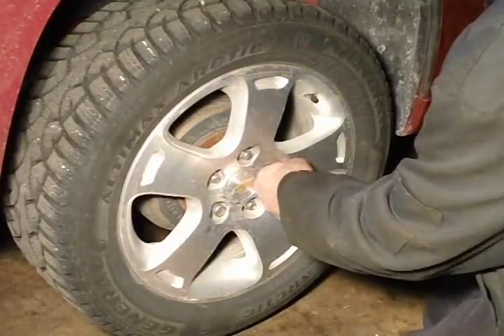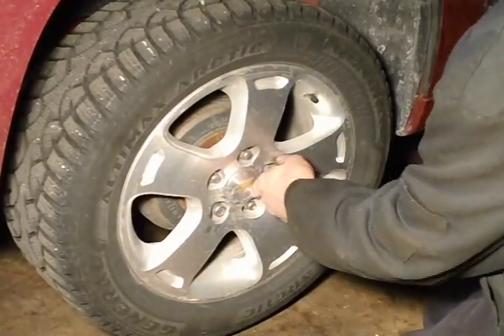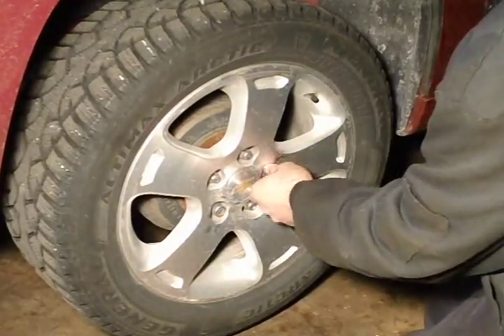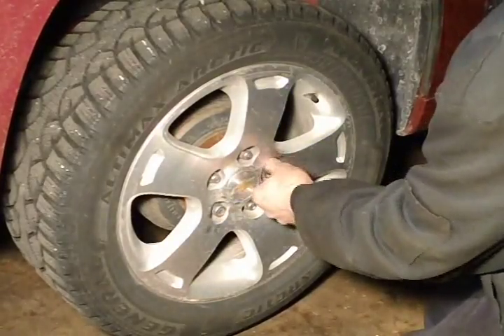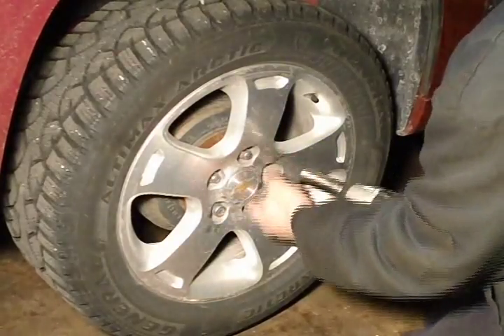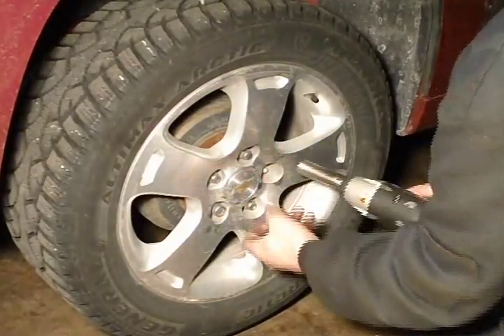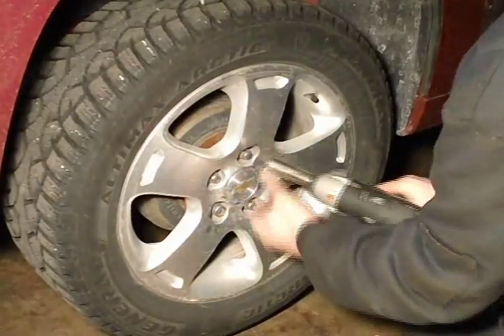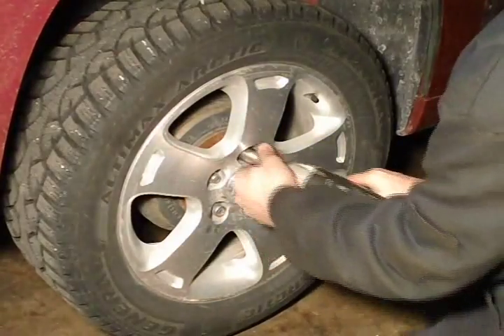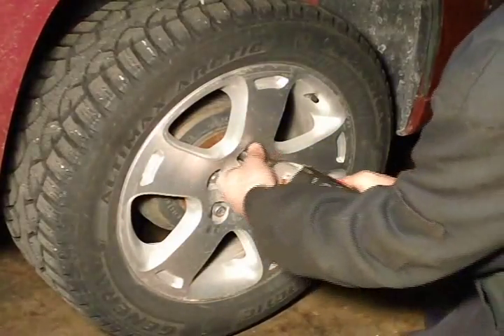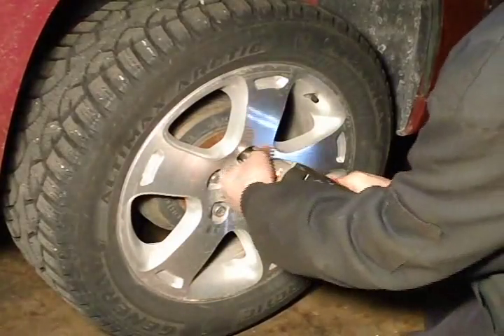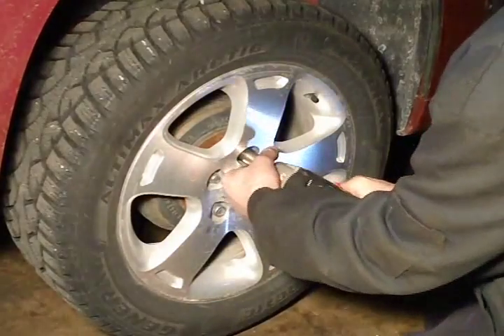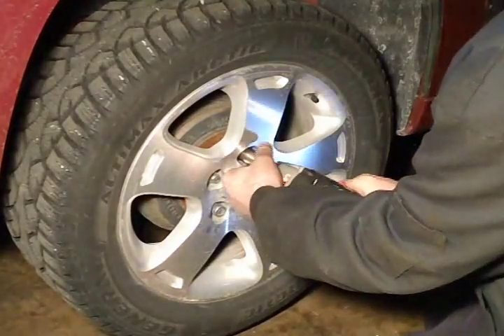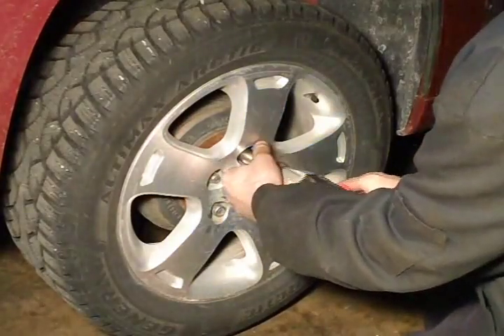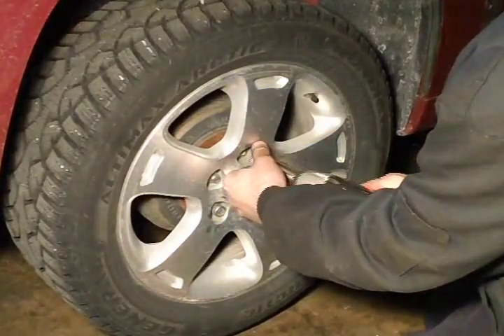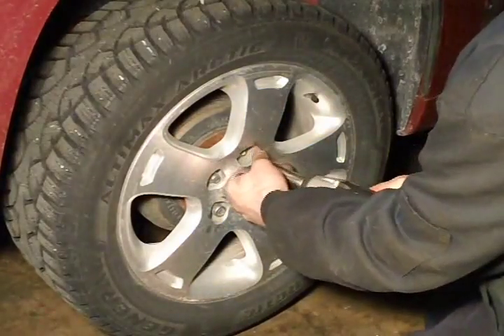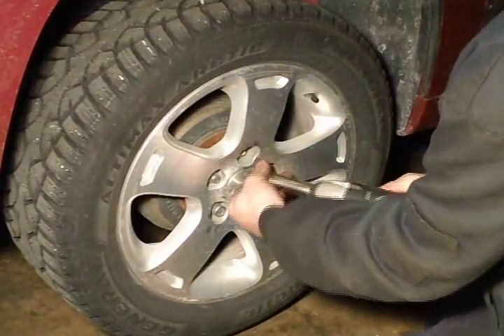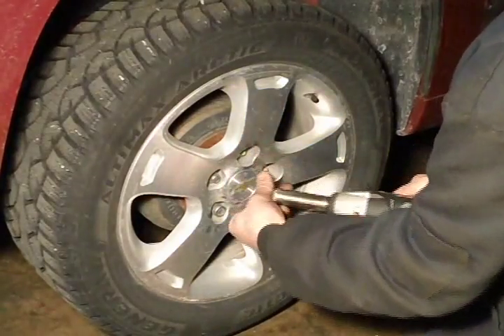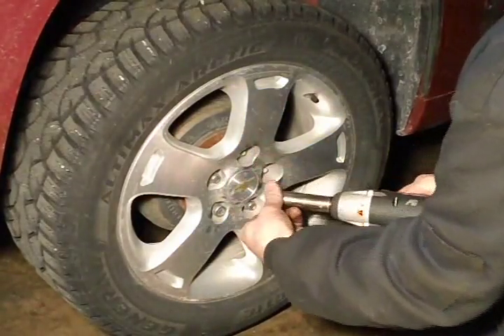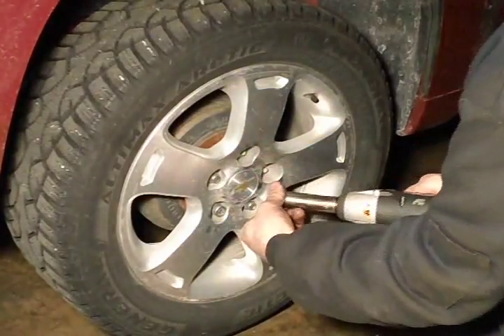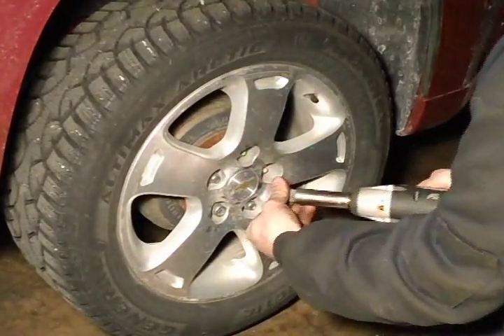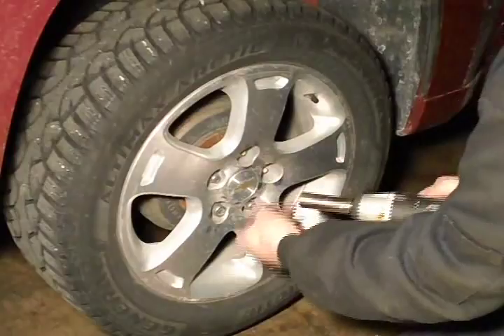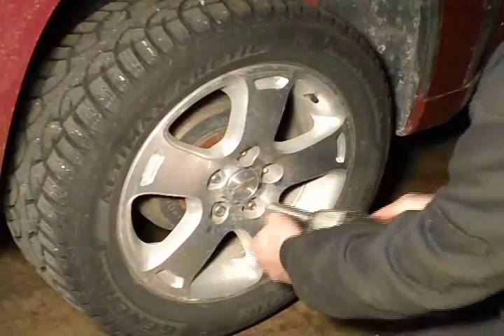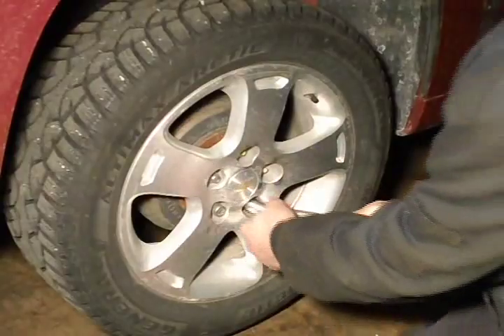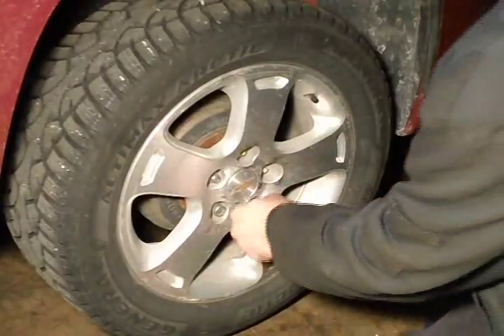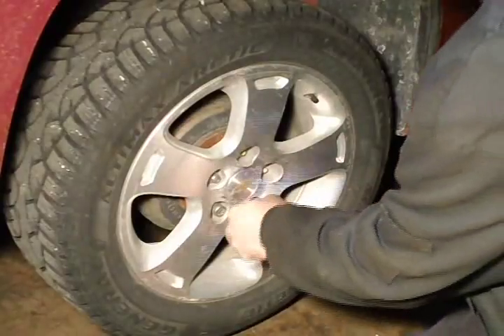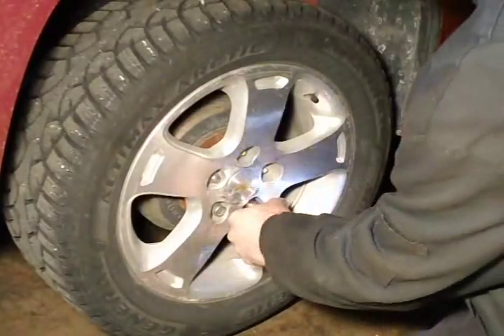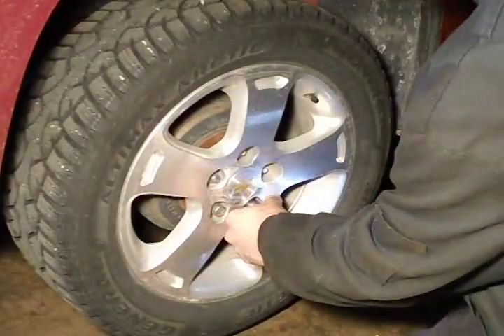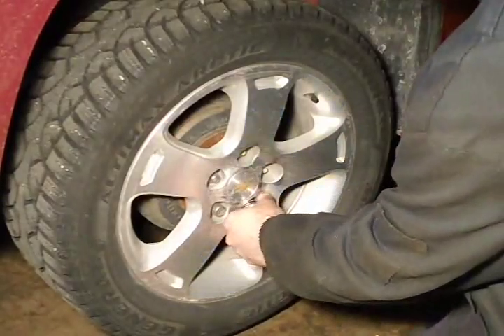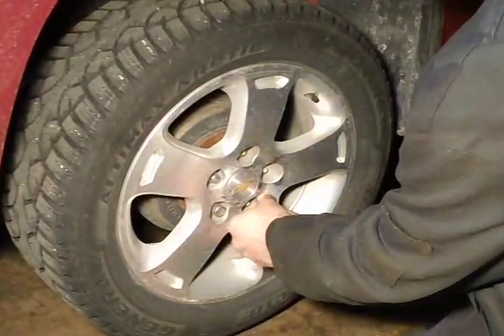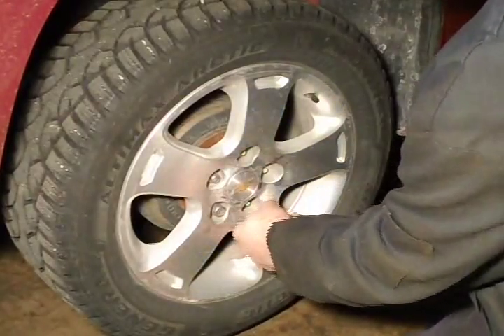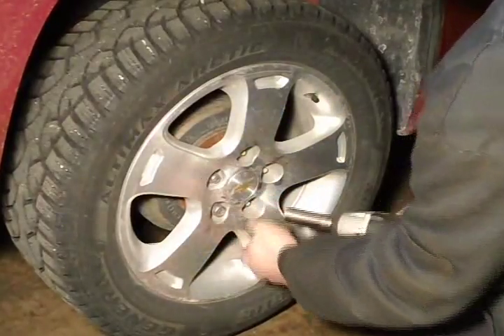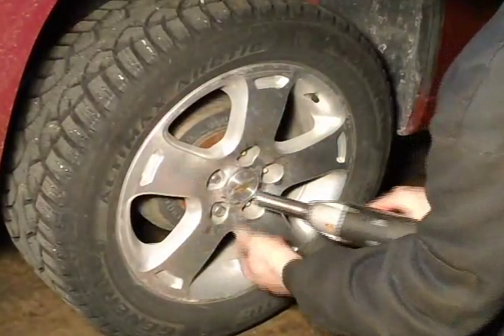I got it jacked up in the air, it's on the jack stands. I'm taking the lug nuts off.